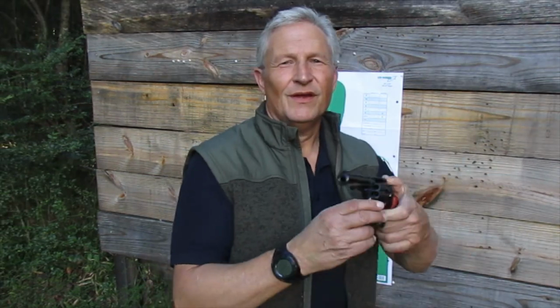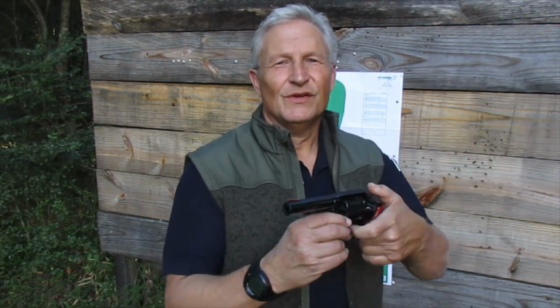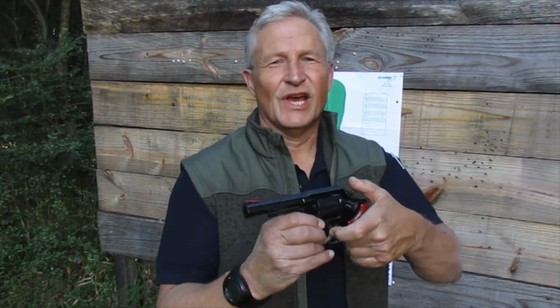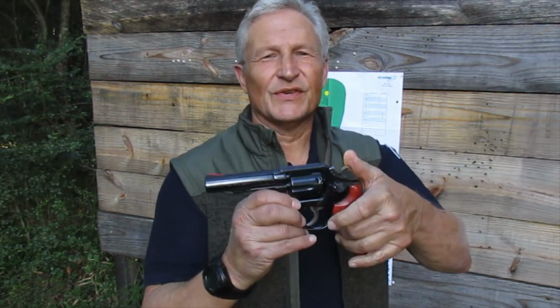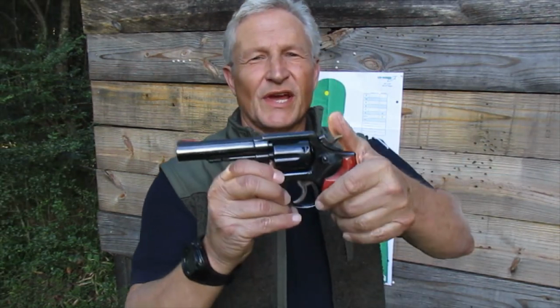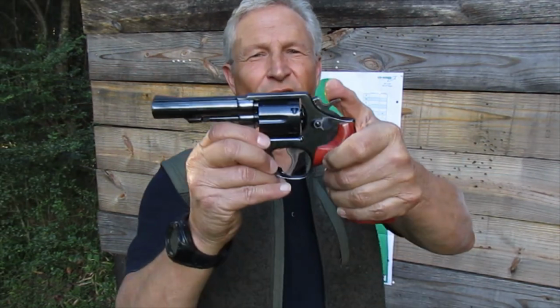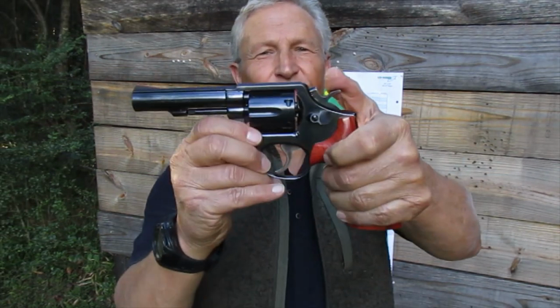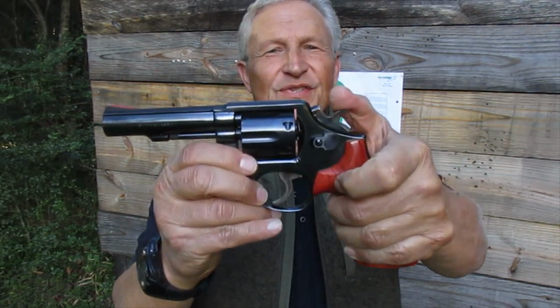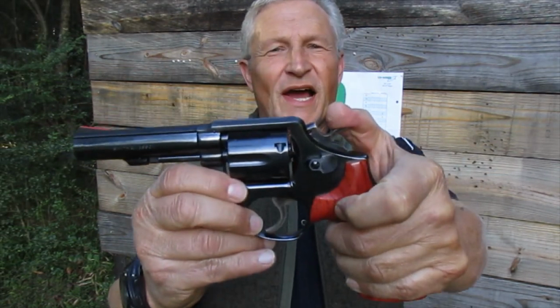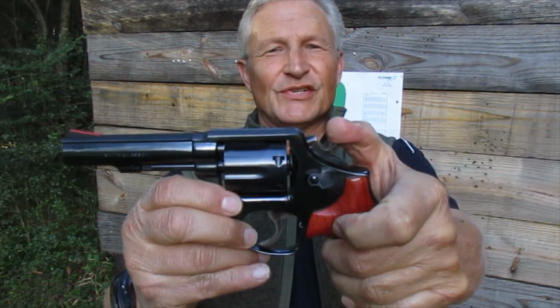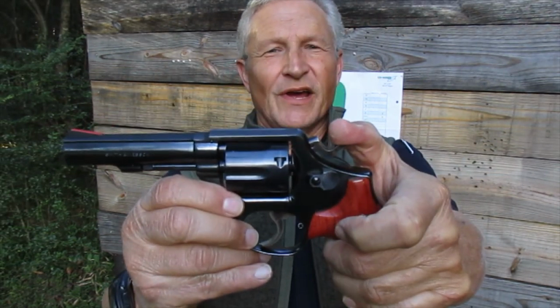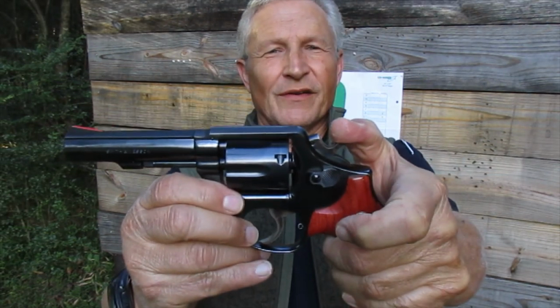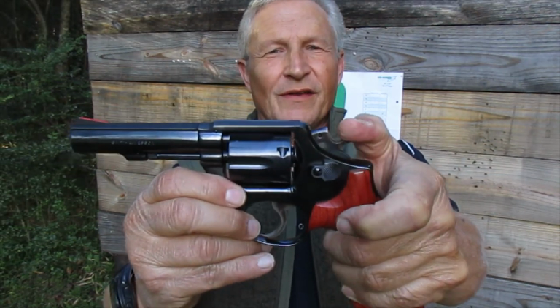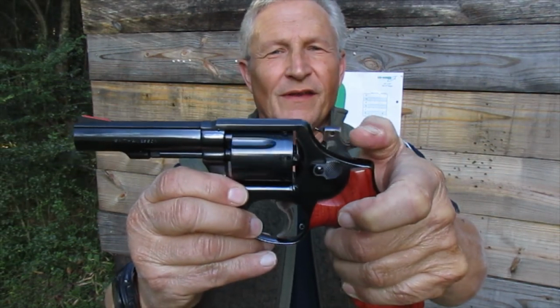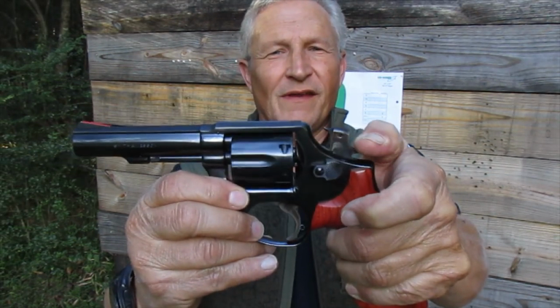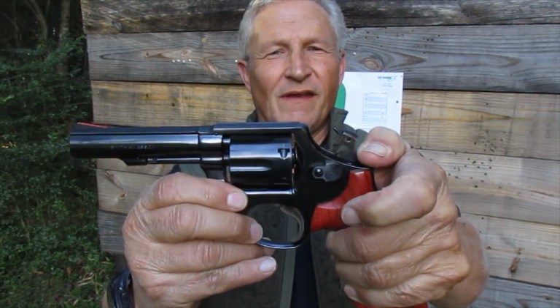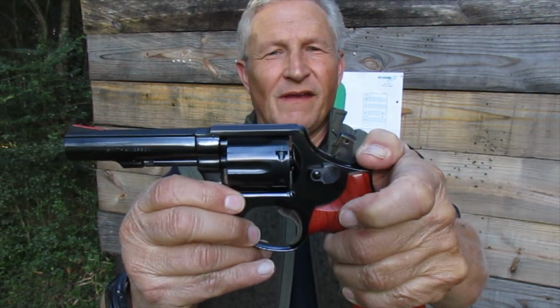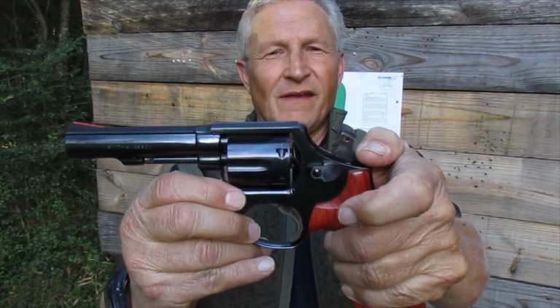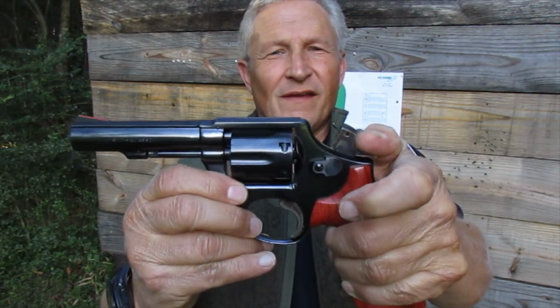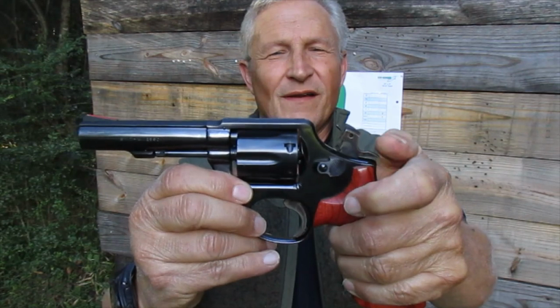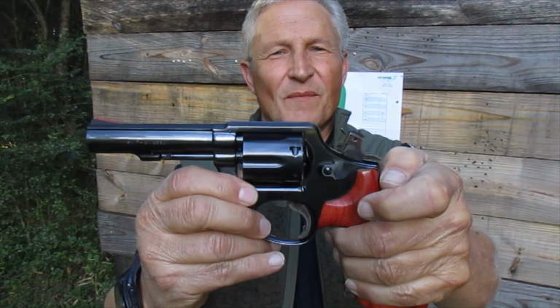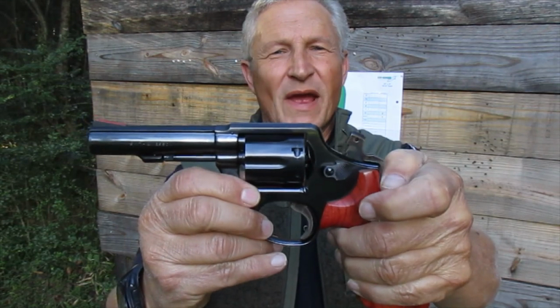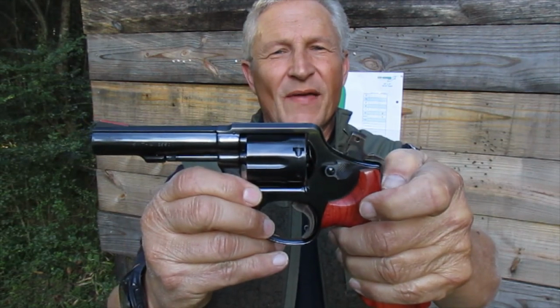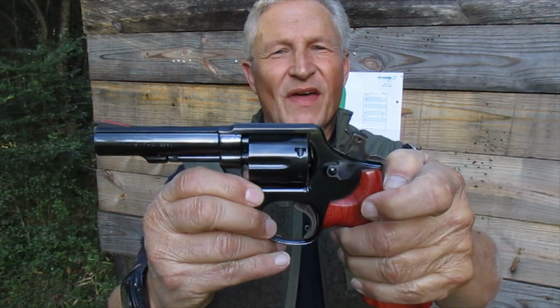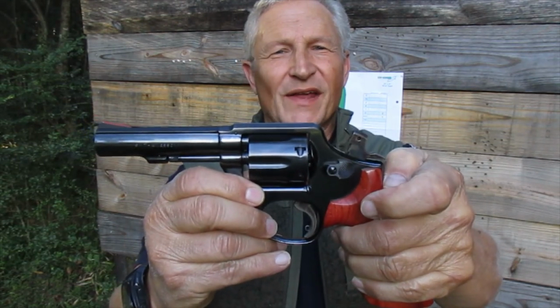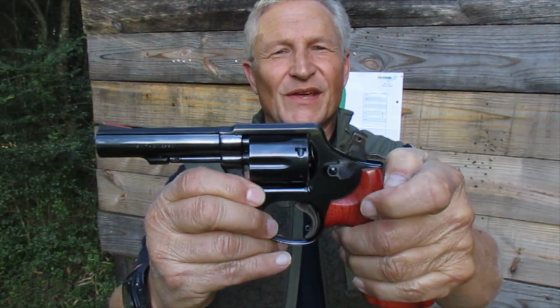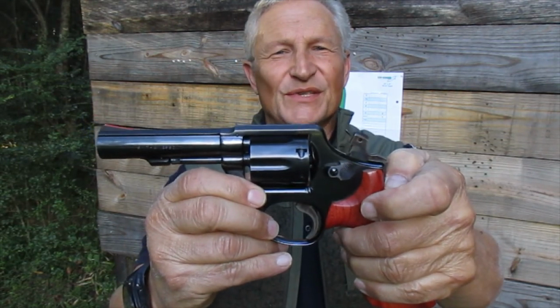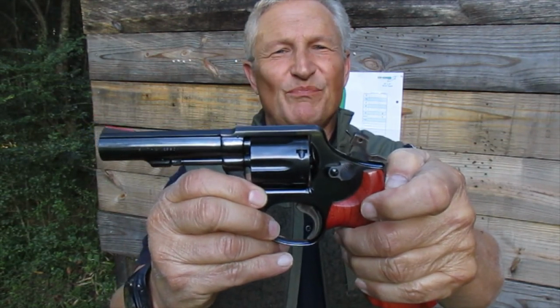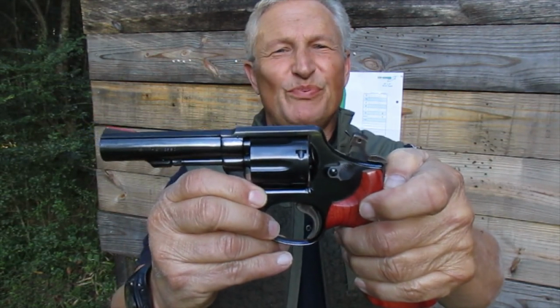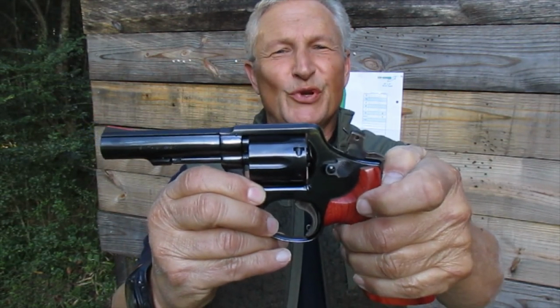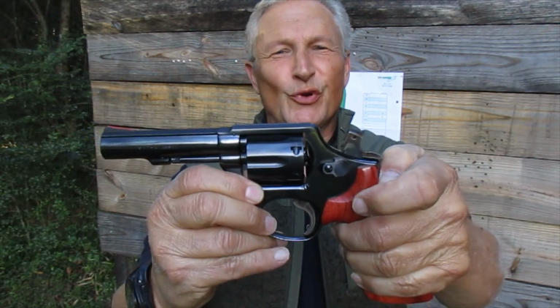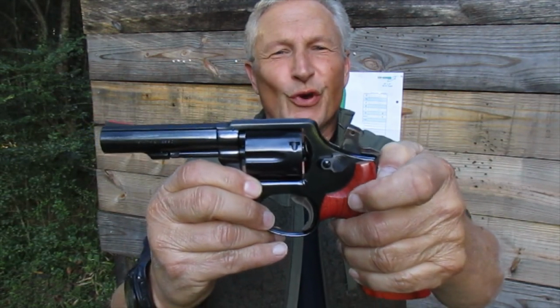Check the sound of this action out. Man, that is beautiful.